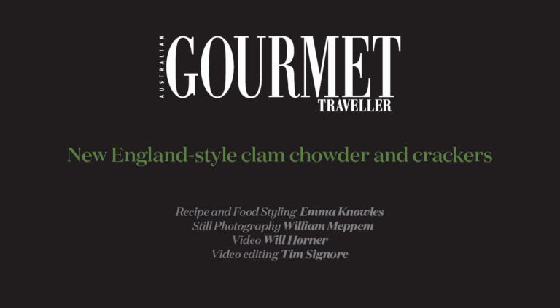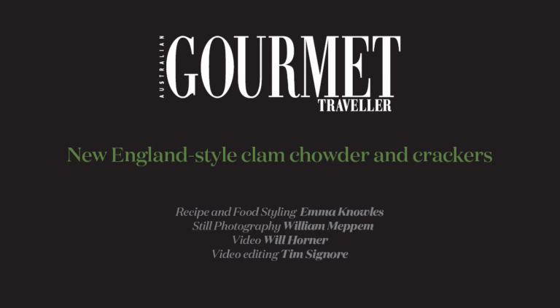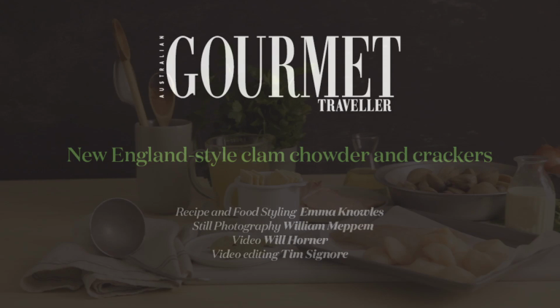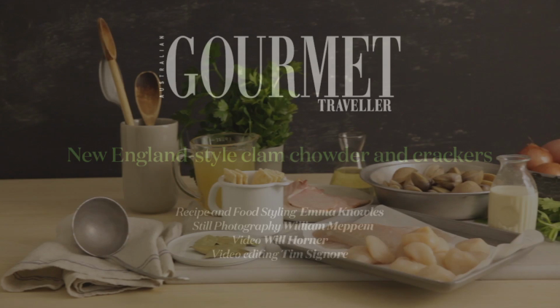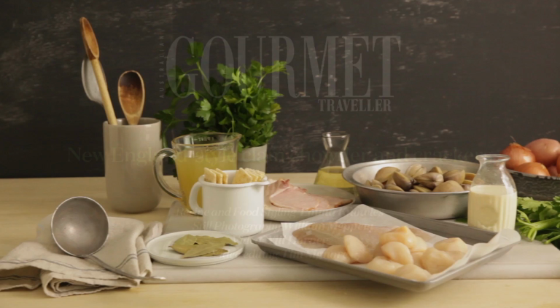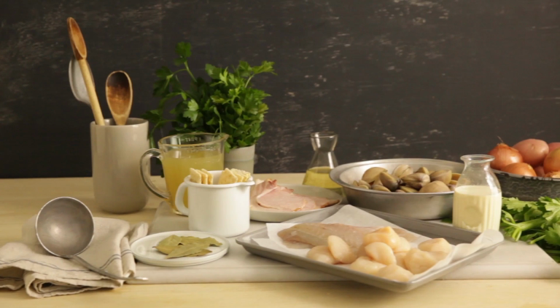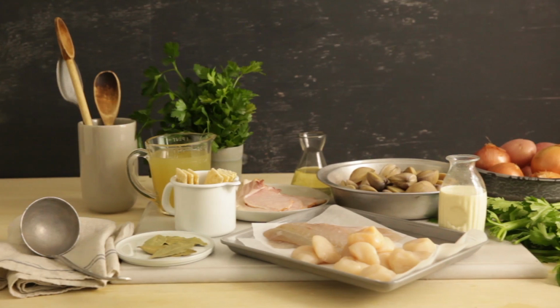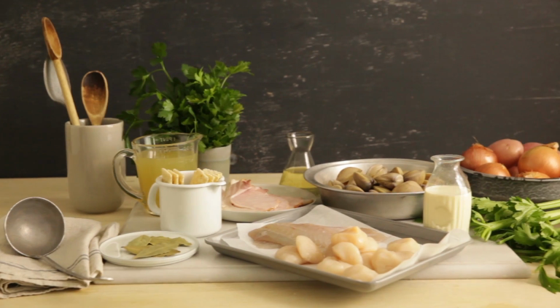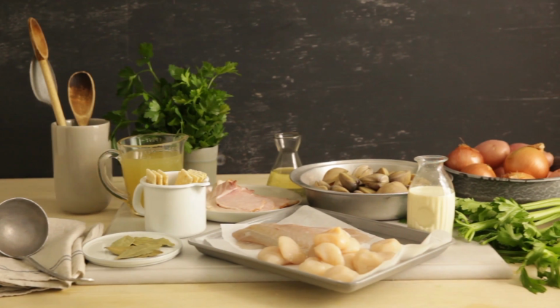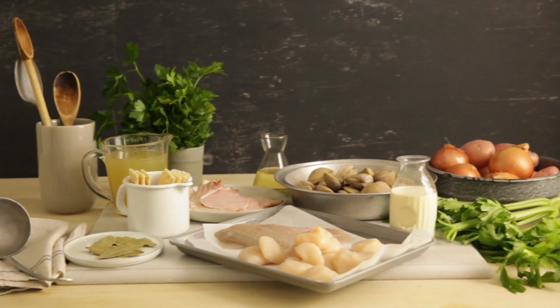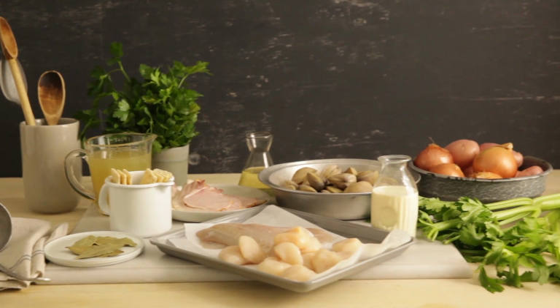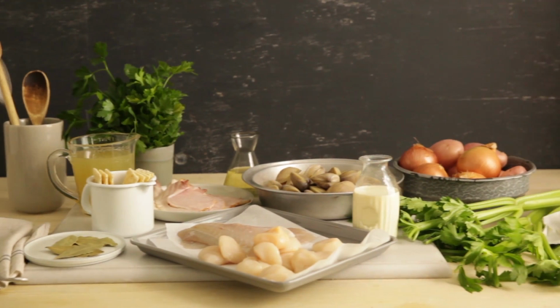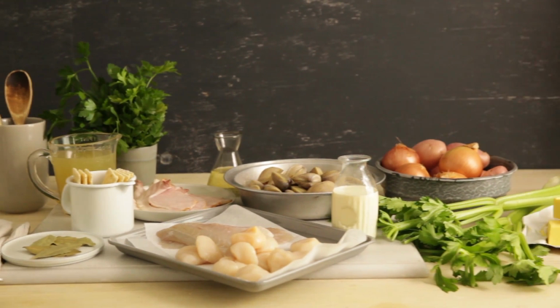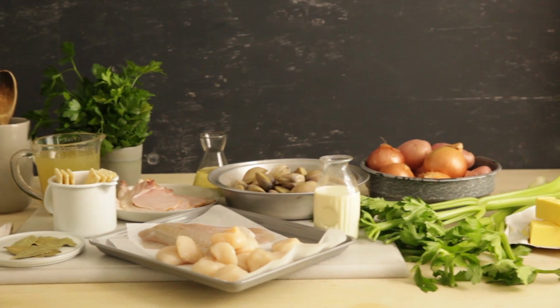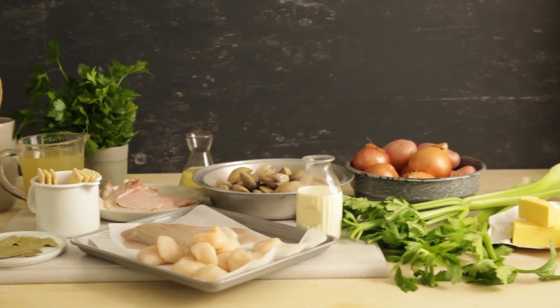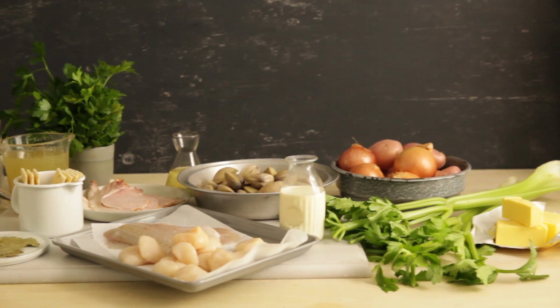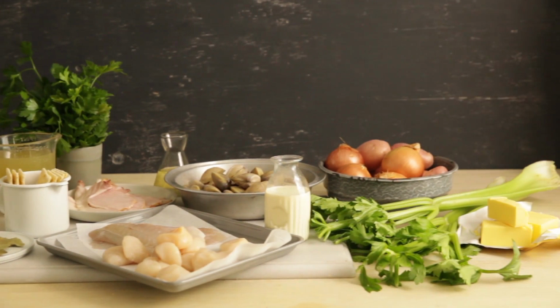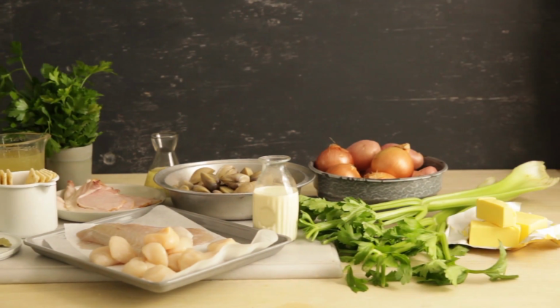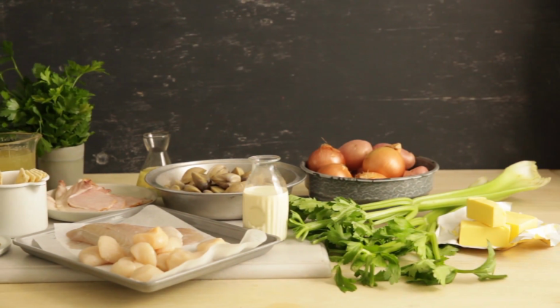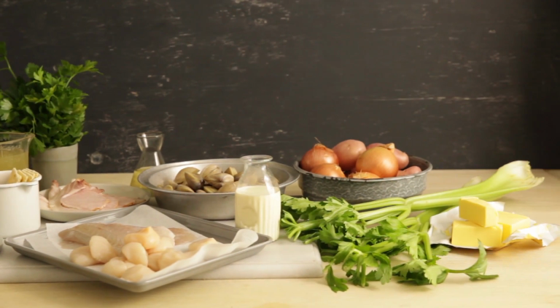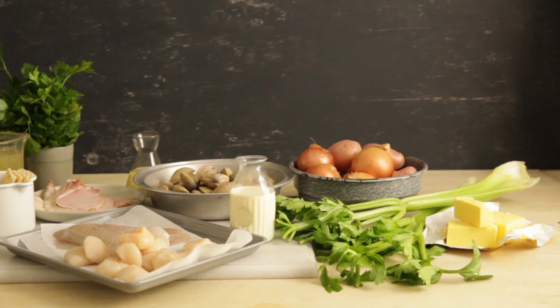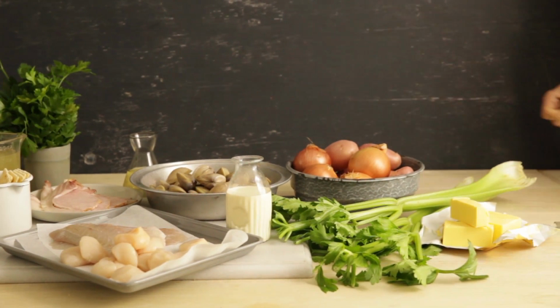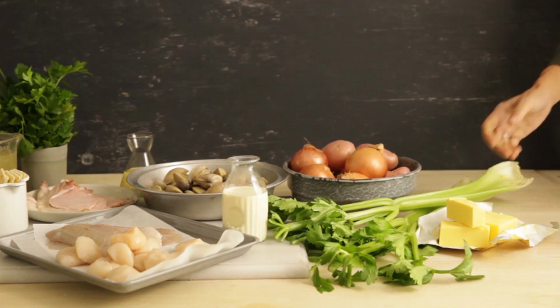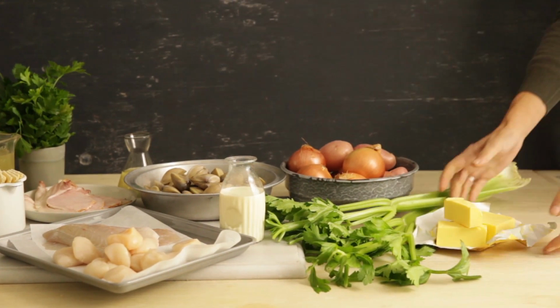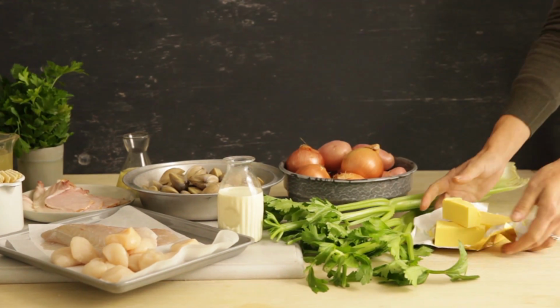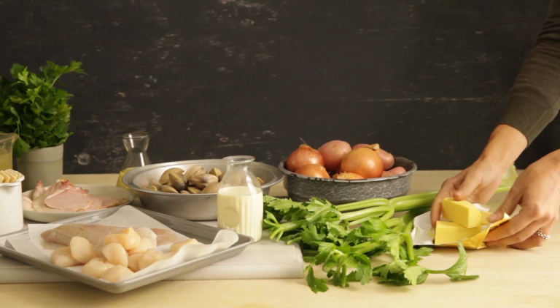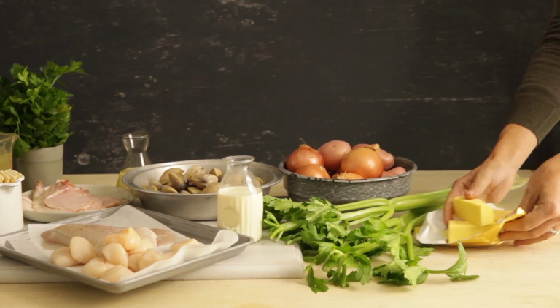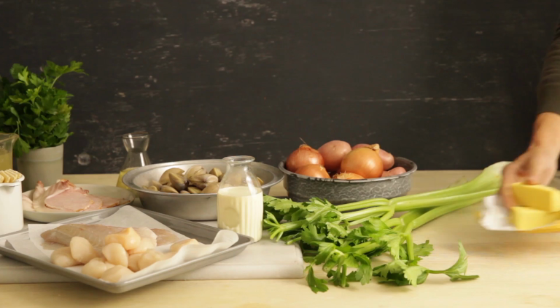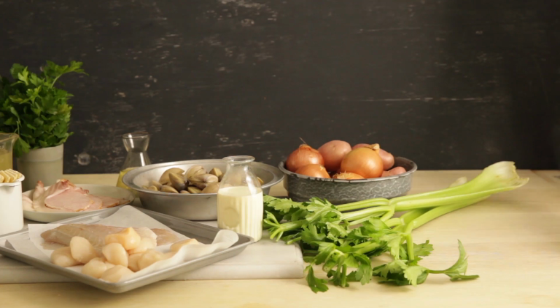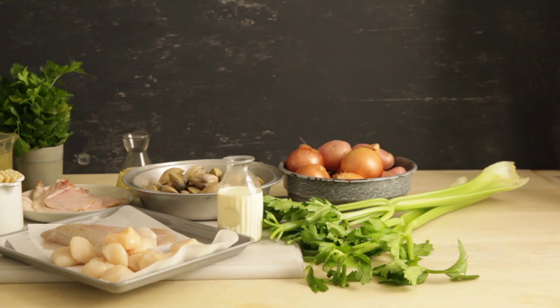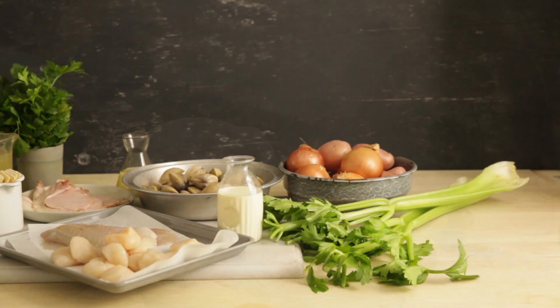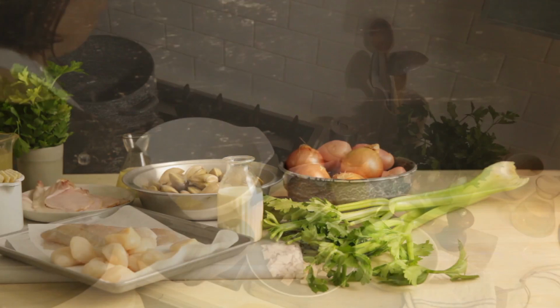Hi, I'm Emma Knowles, Food and Style Director at Gourmet Traveller magazine. Today we're going to make a New England style clam chowder with crackers.